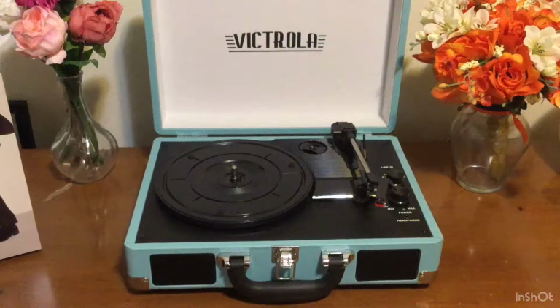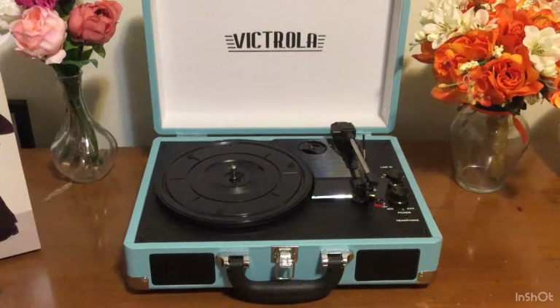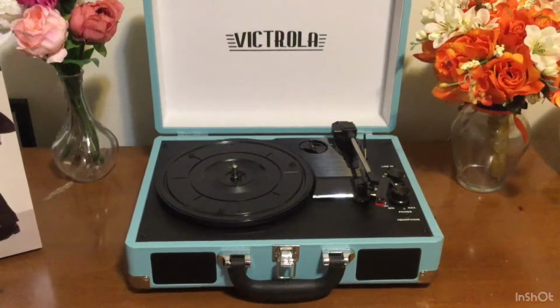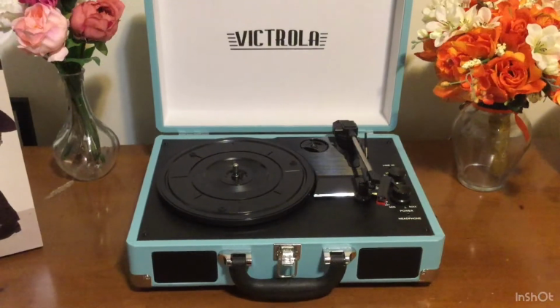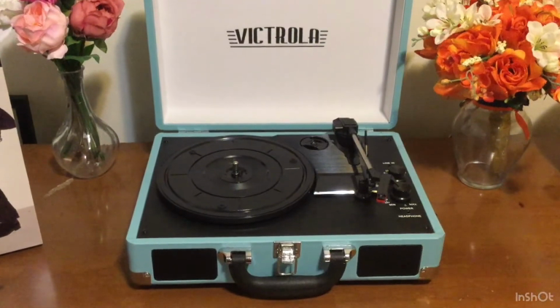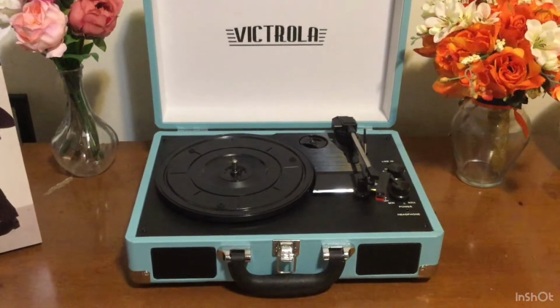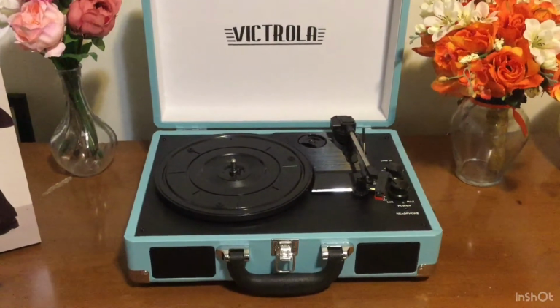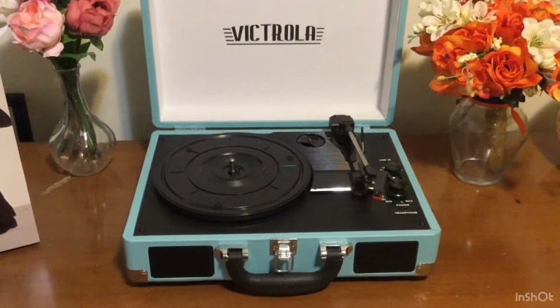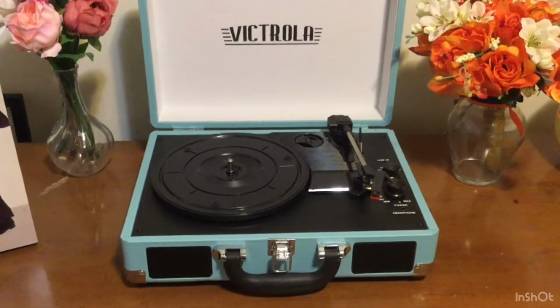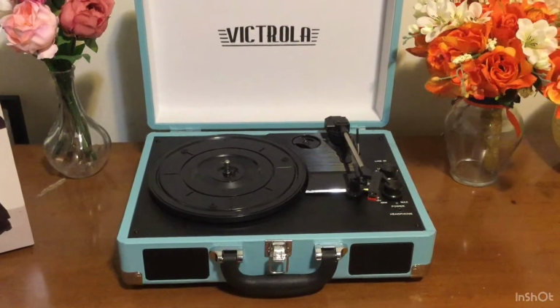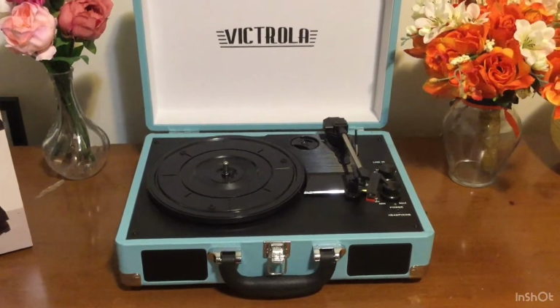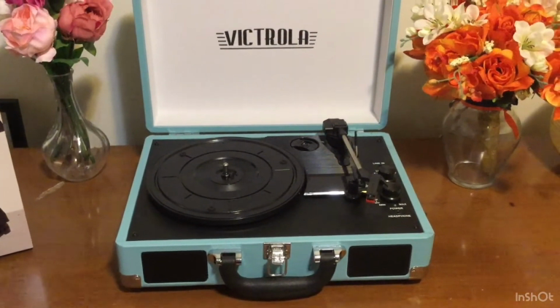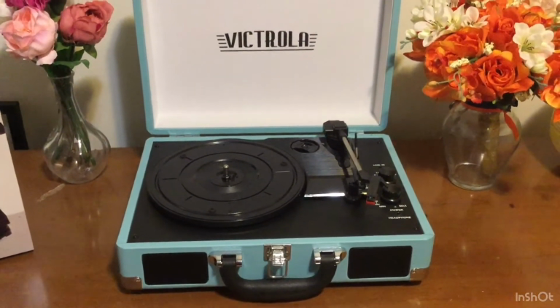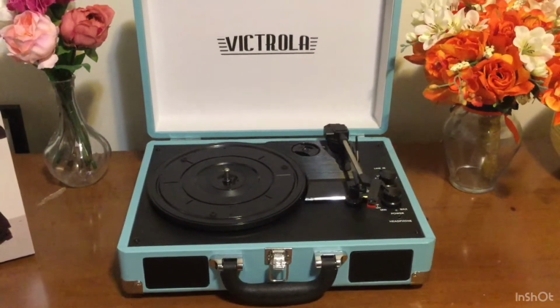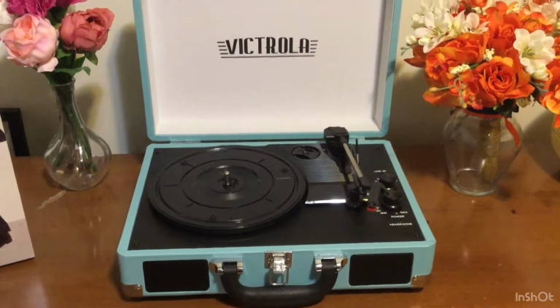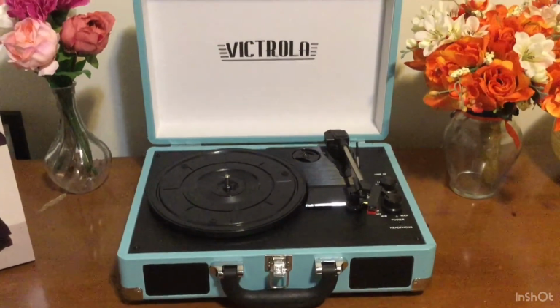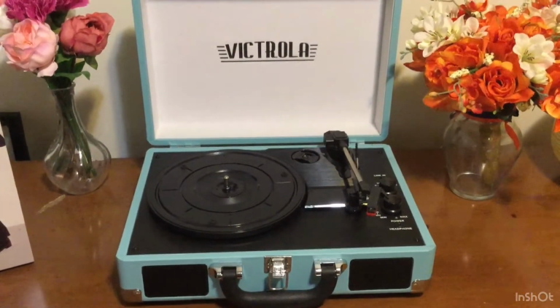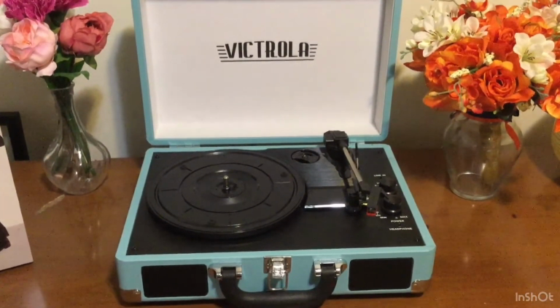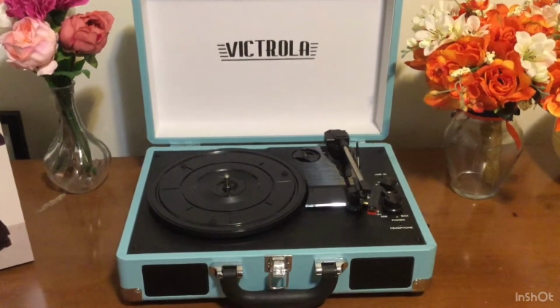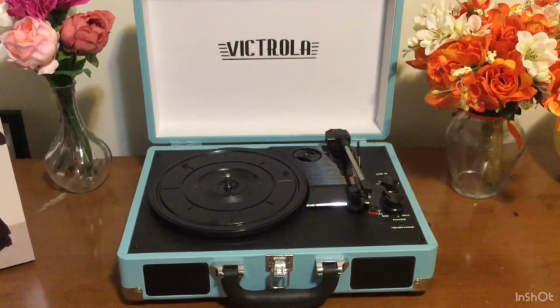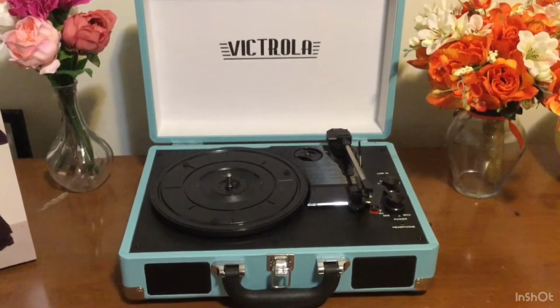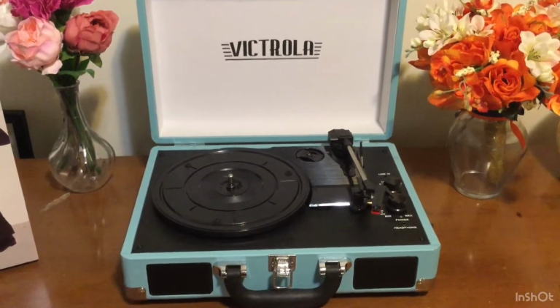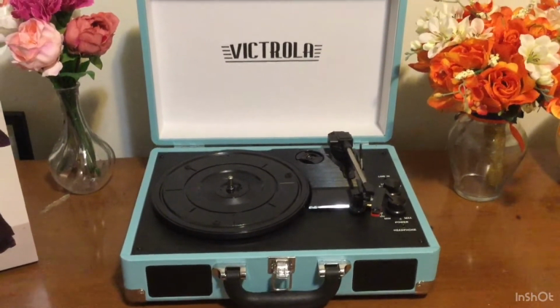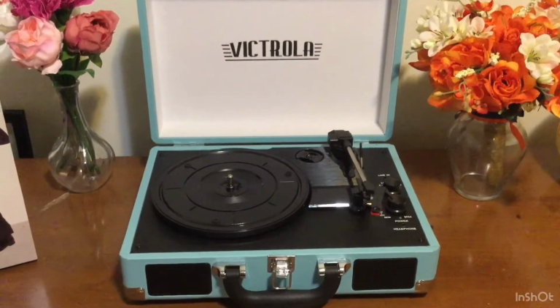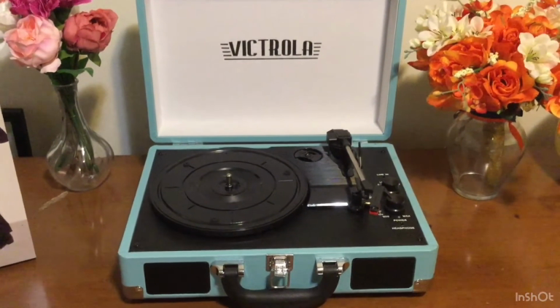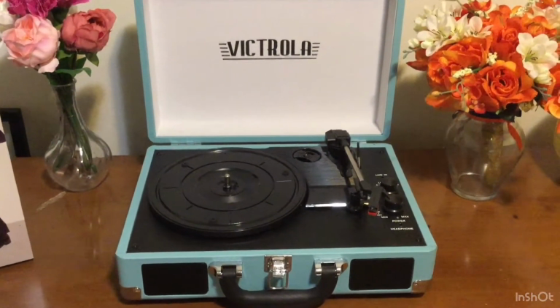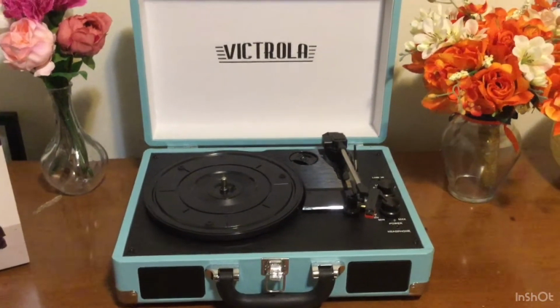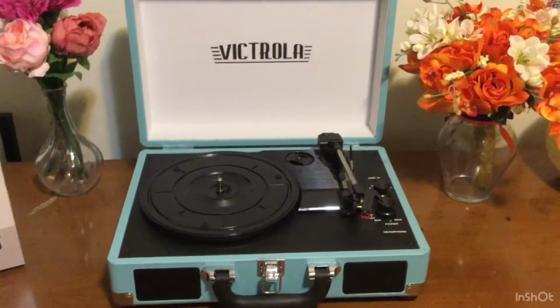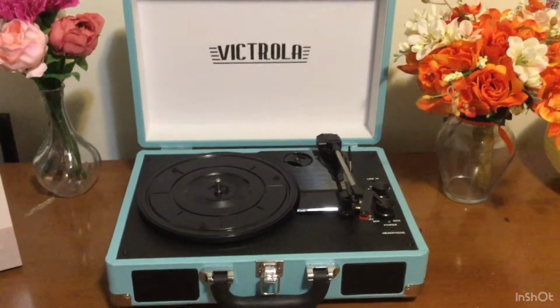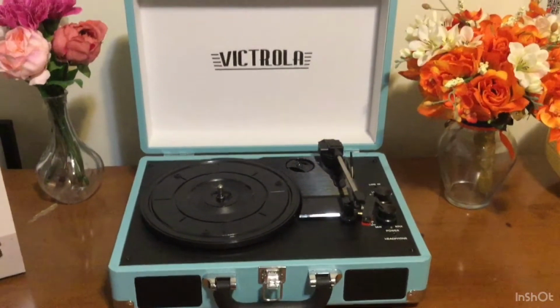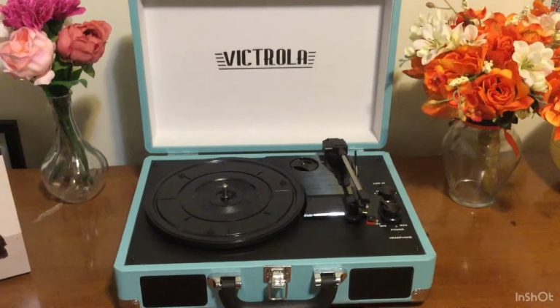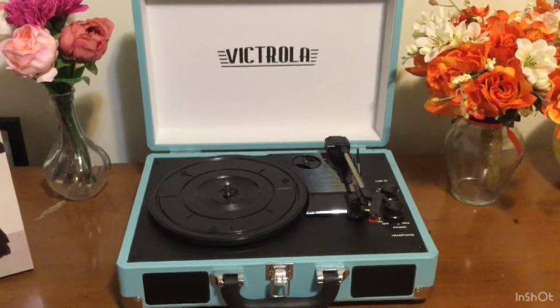Hey everyone, it's Lindsay and I am back with a review of my Victrola record player.